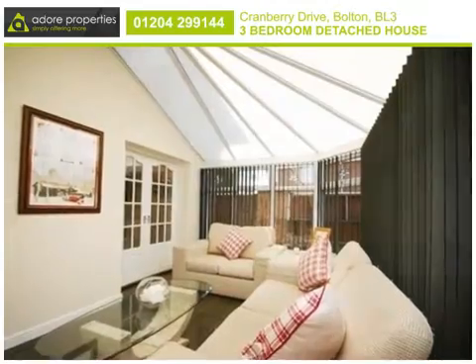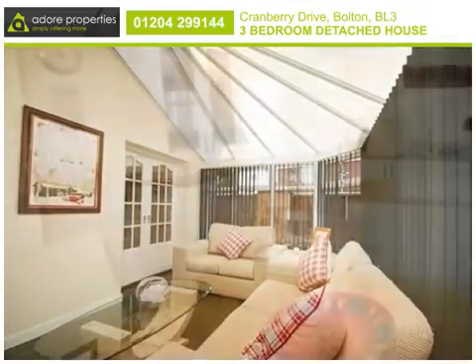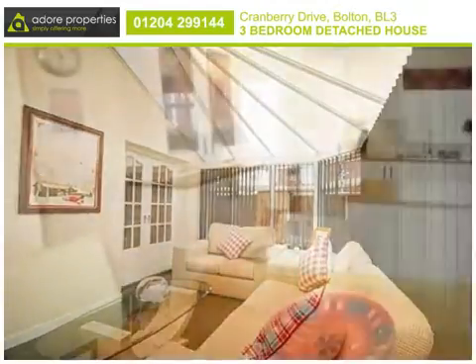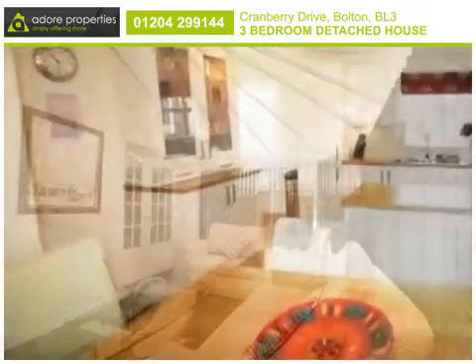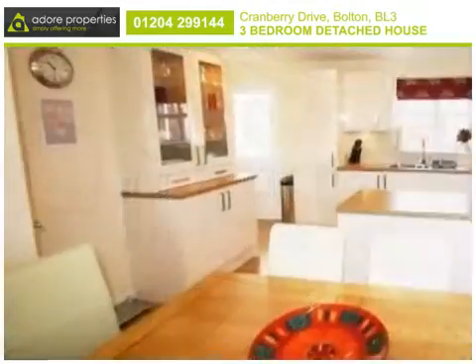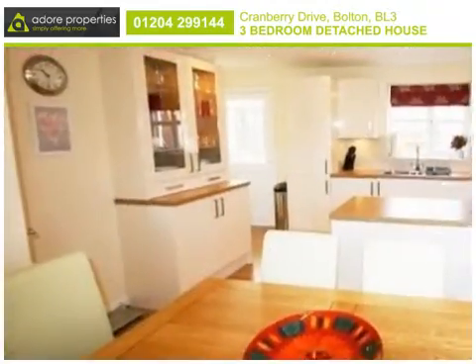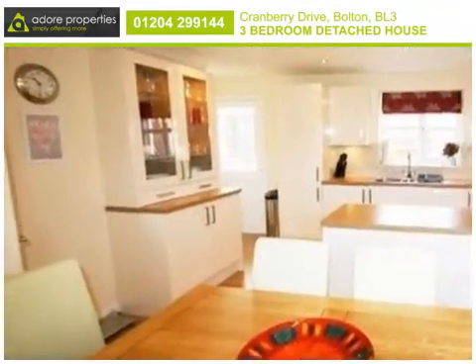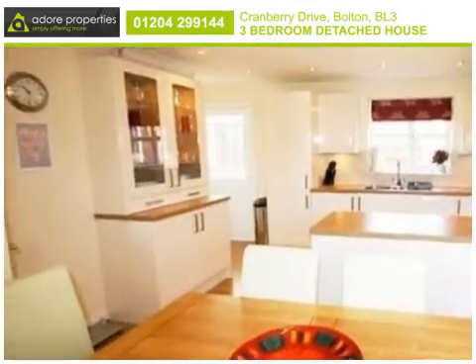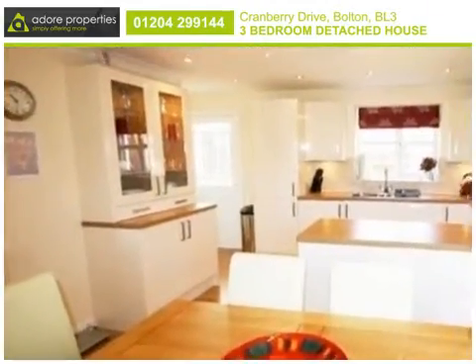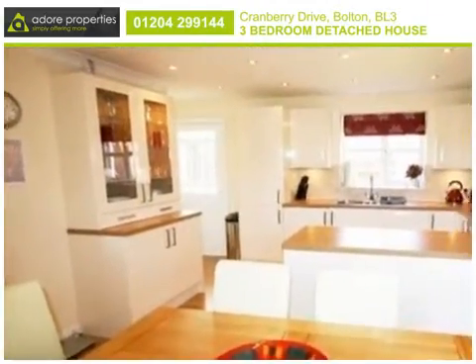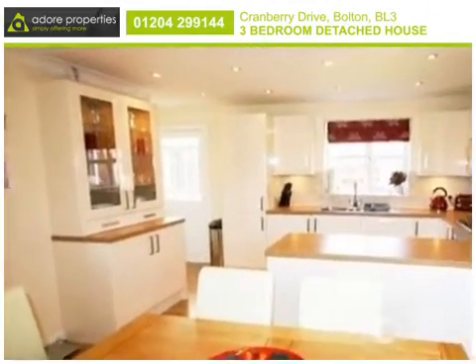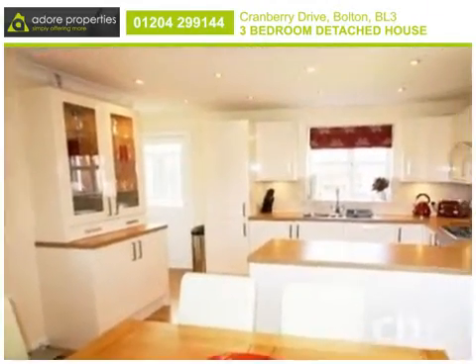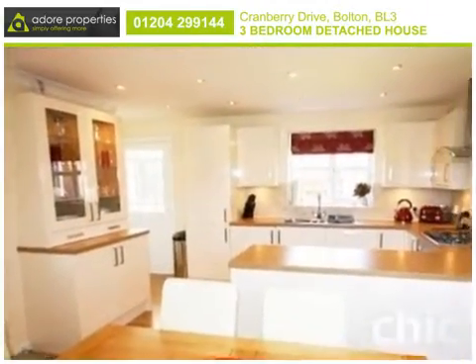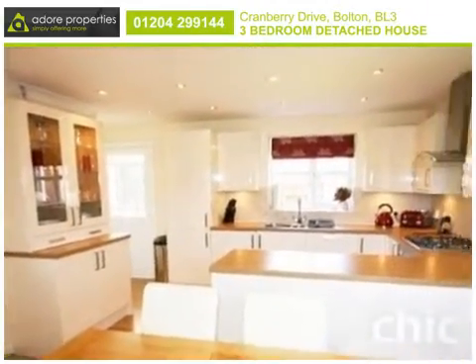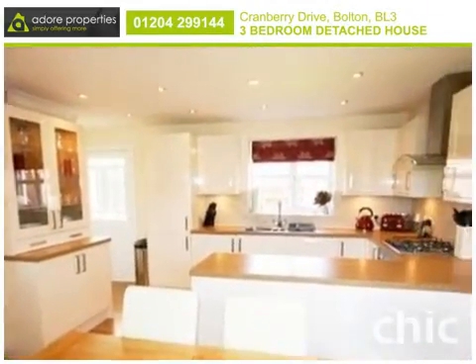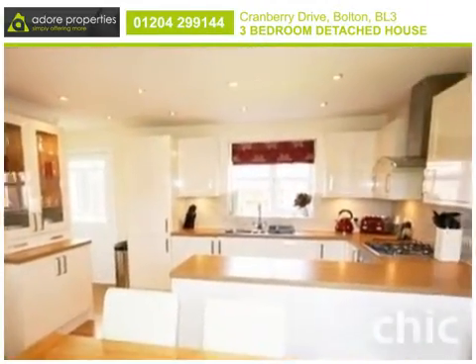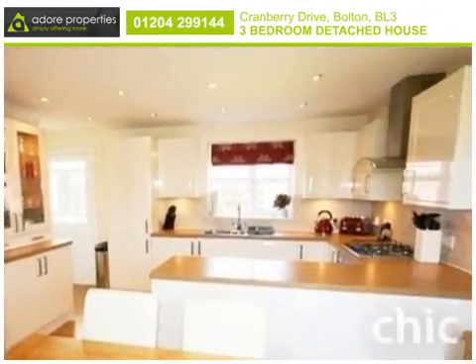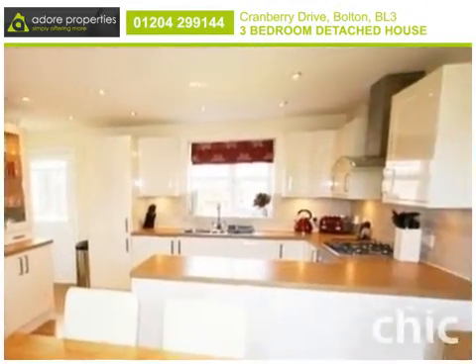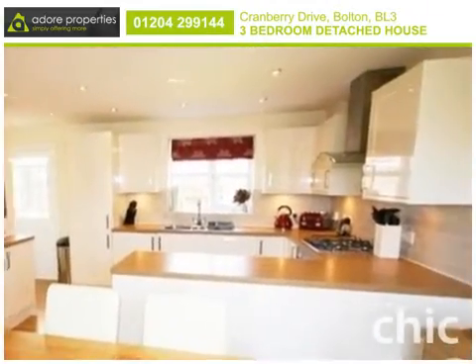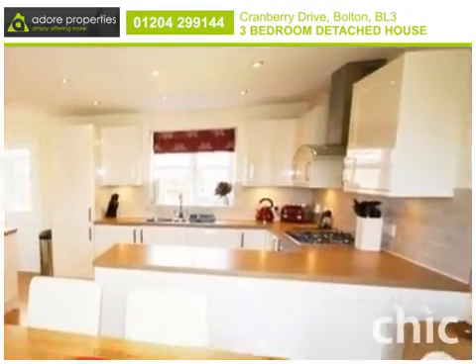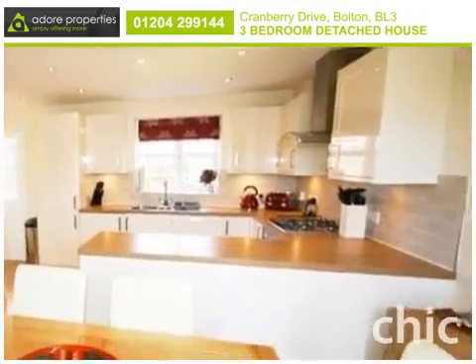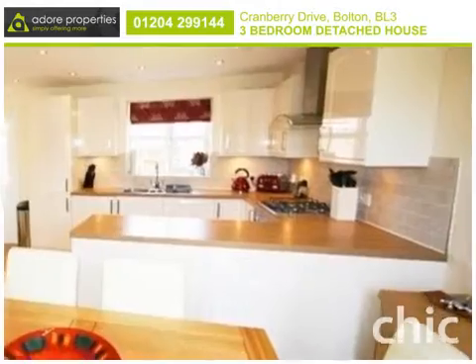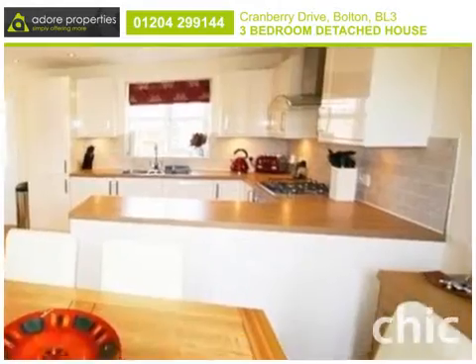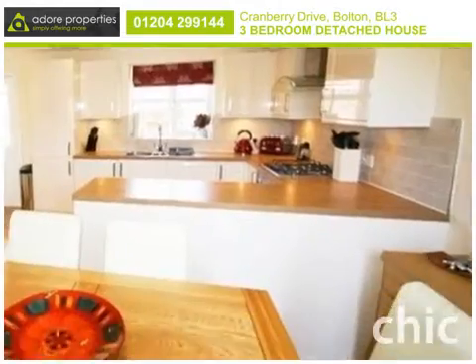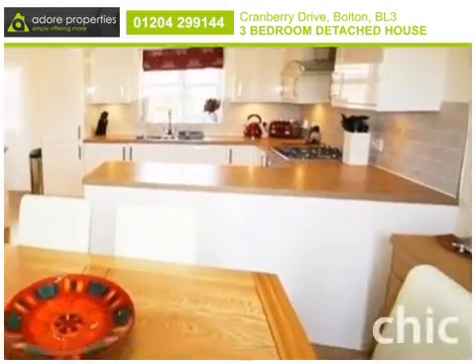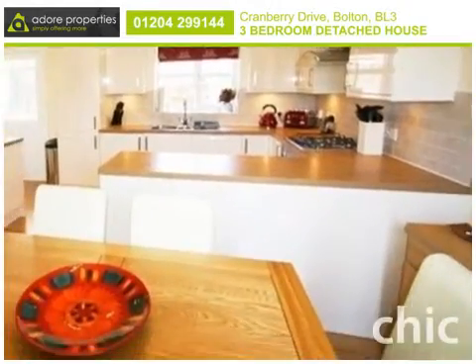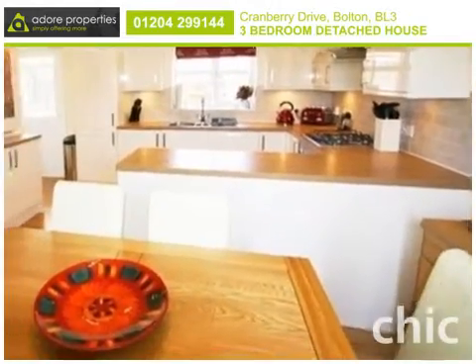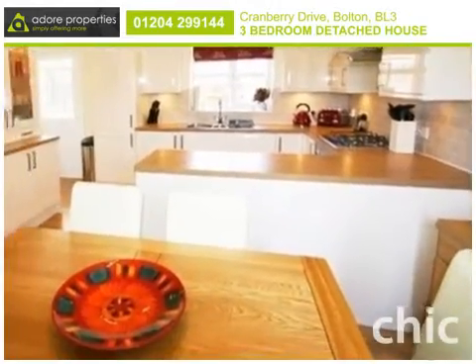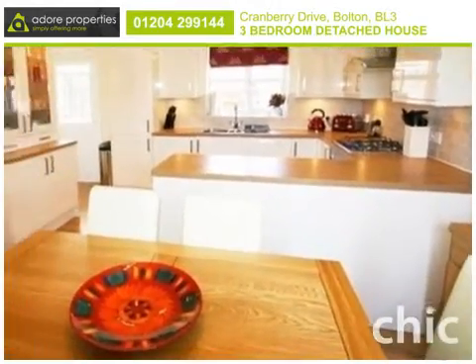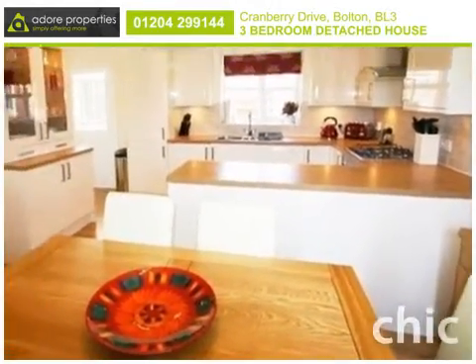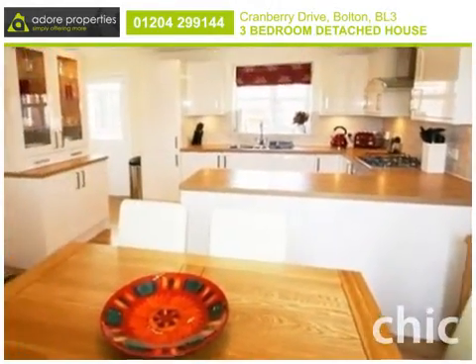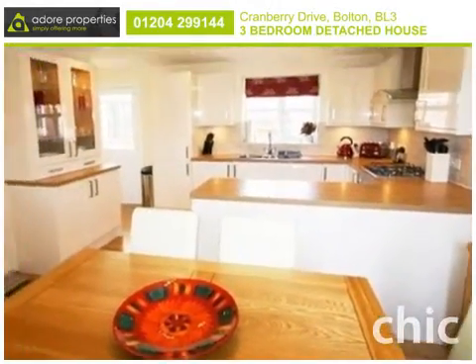At the heart of the home, the modern kitchen and dining room features a number of appliances, including an inset oven and hob.